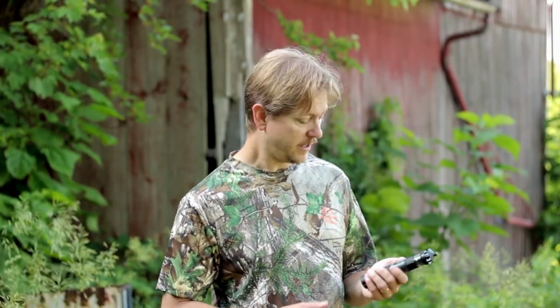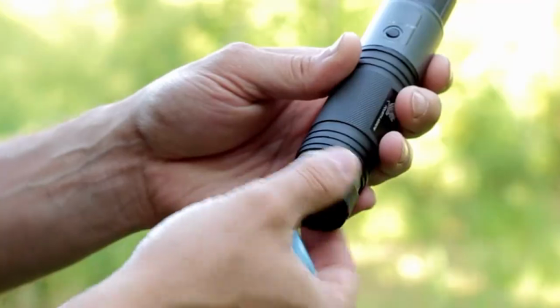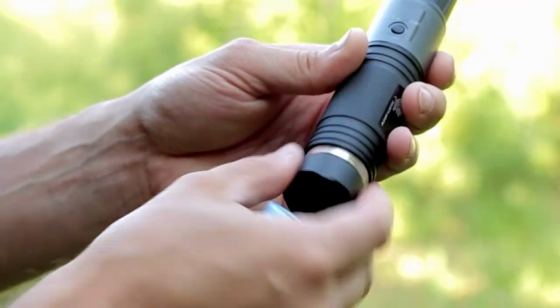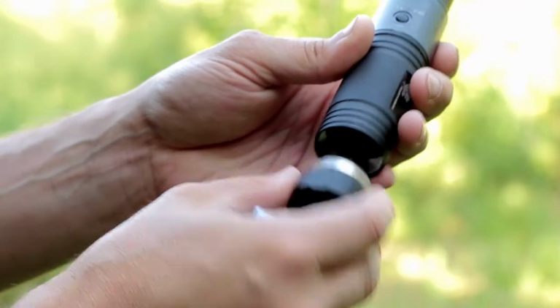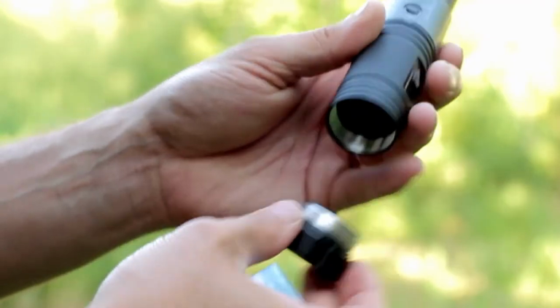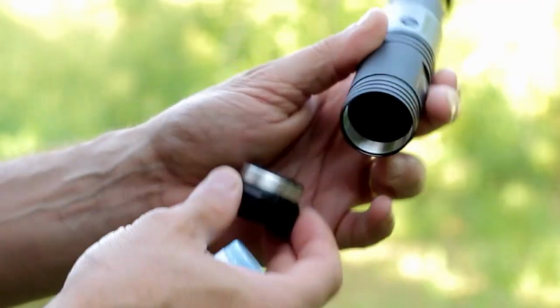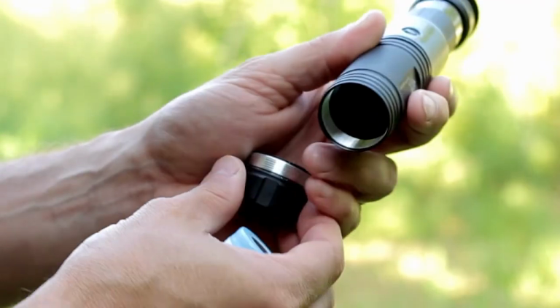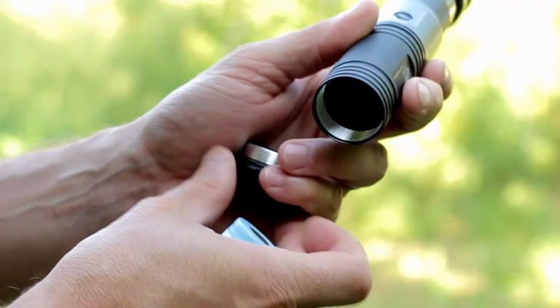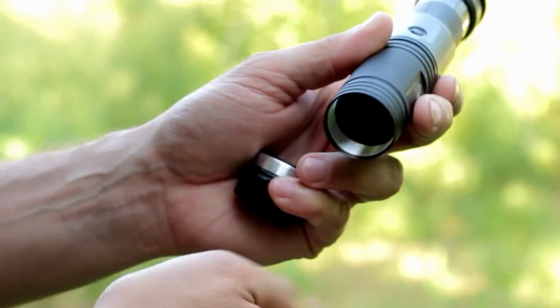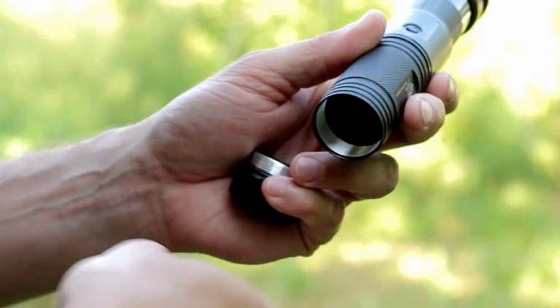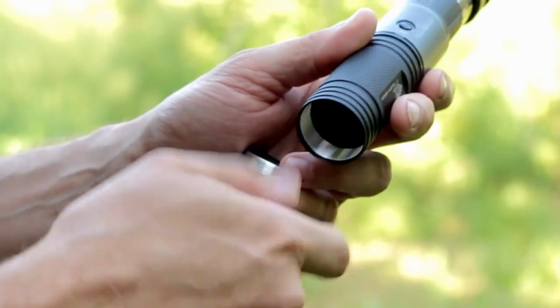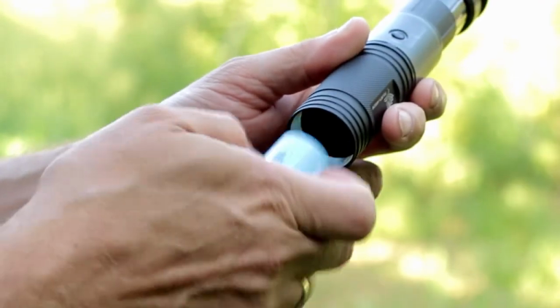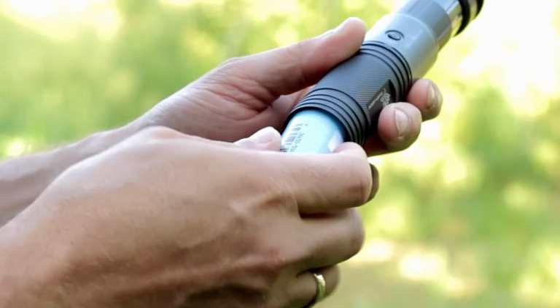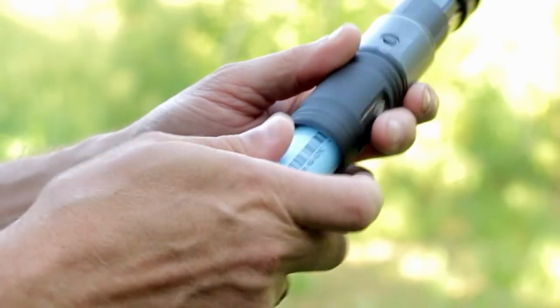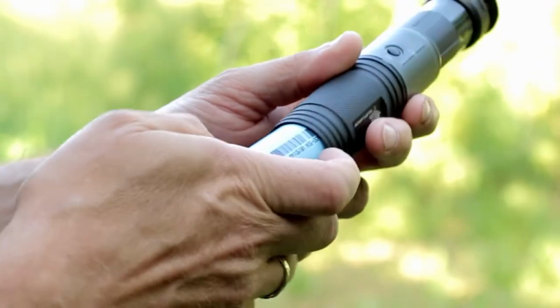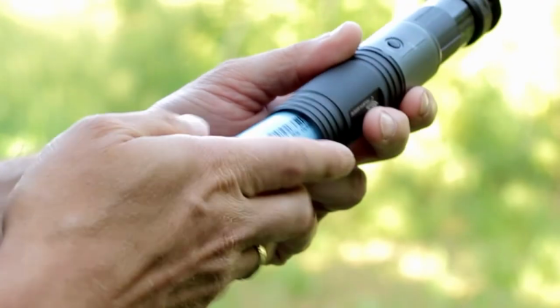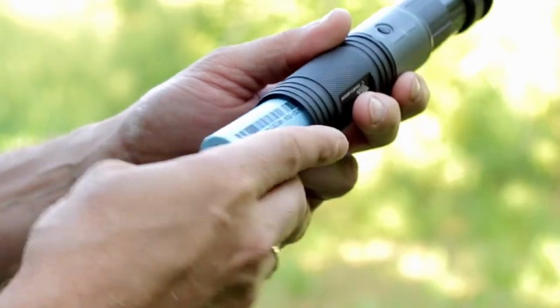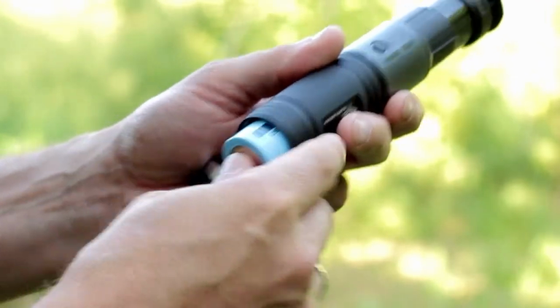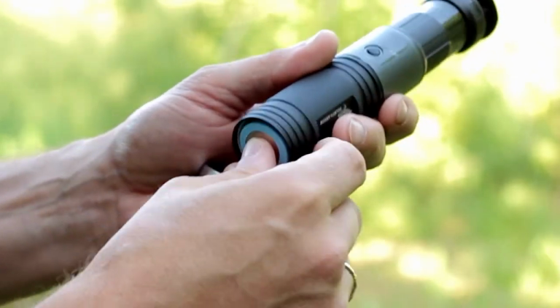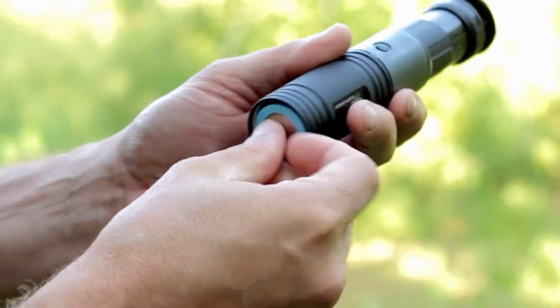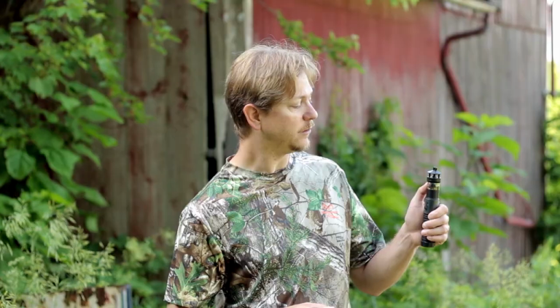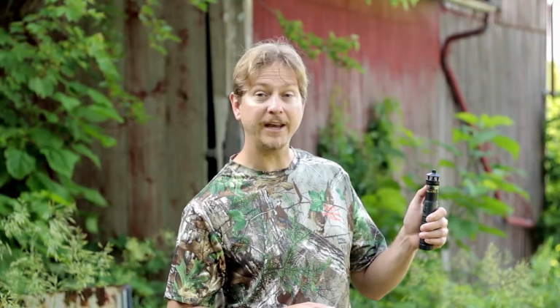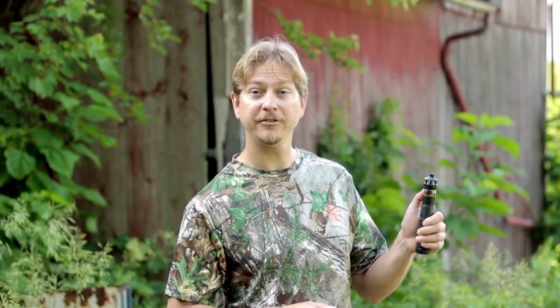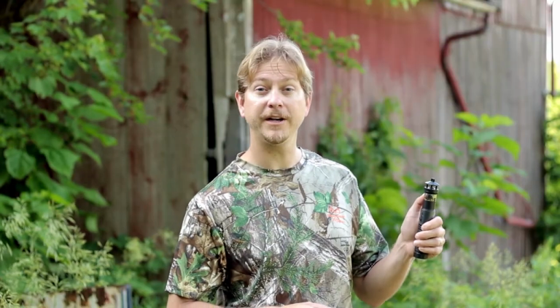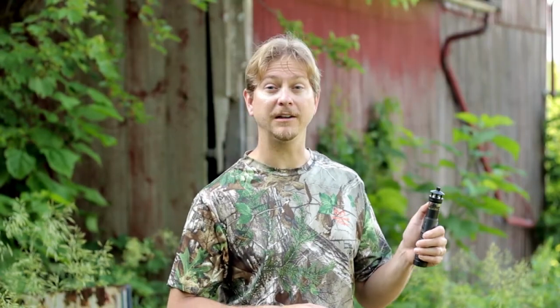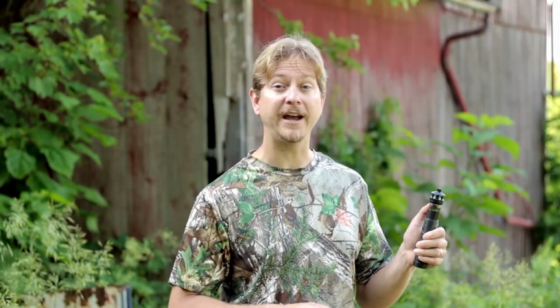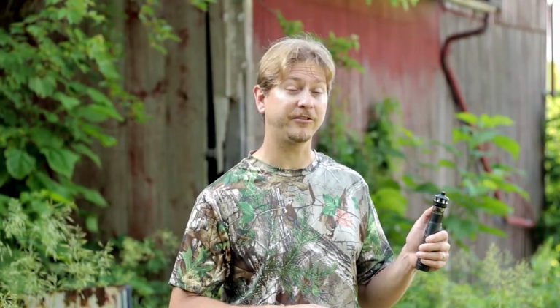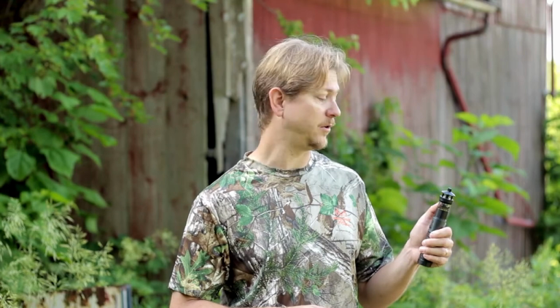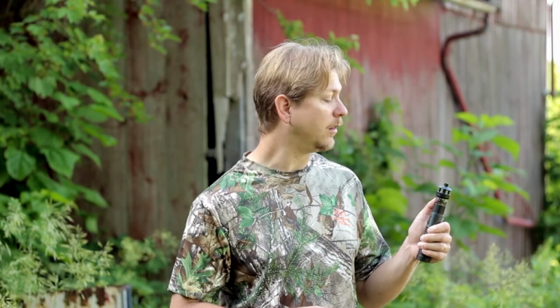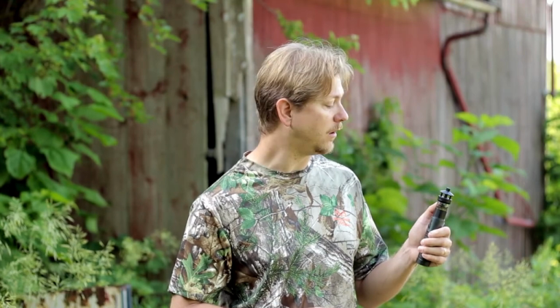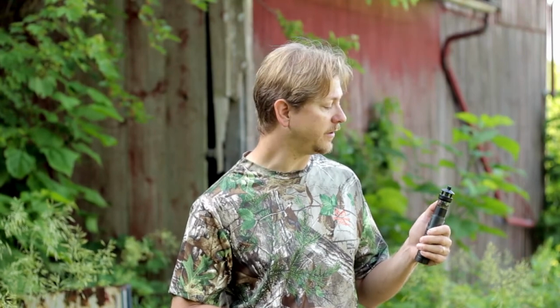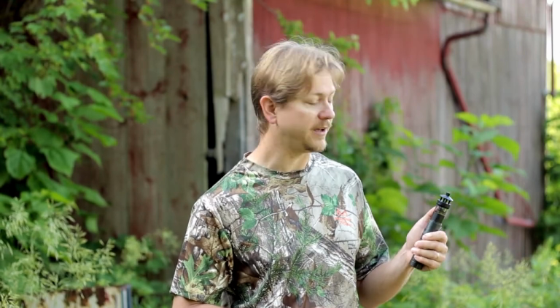It works on a rechargeable battery so you're not constantly buying batteries, and one little canister here lasts for a long time.